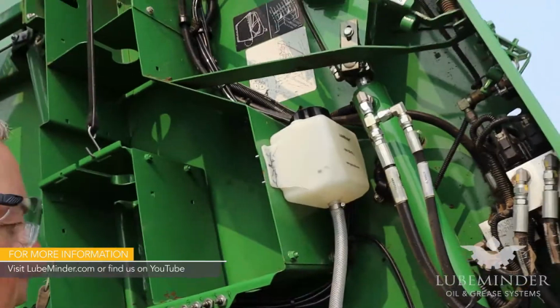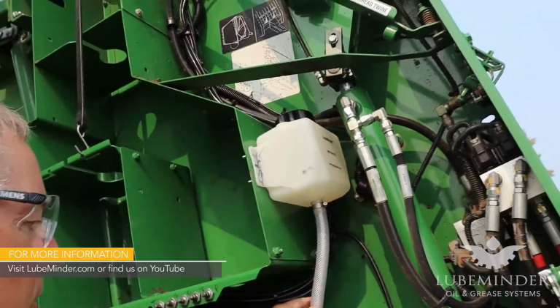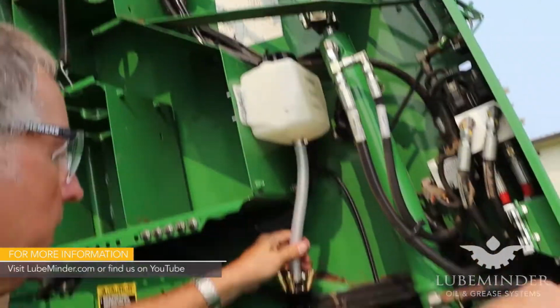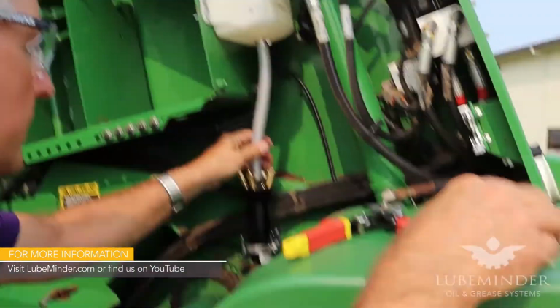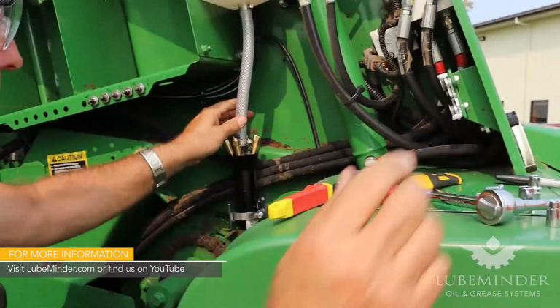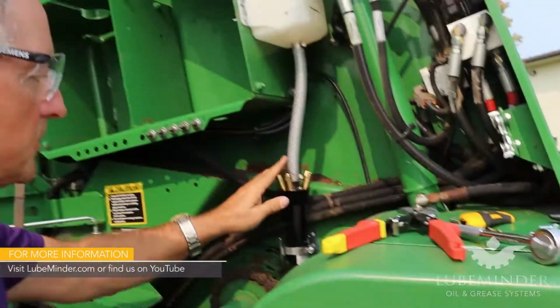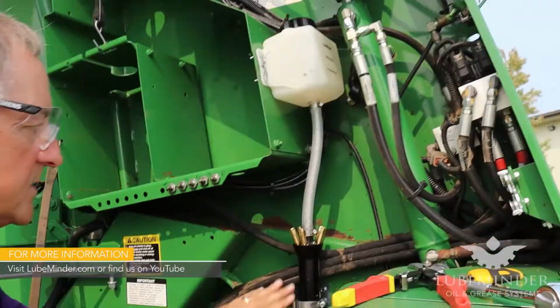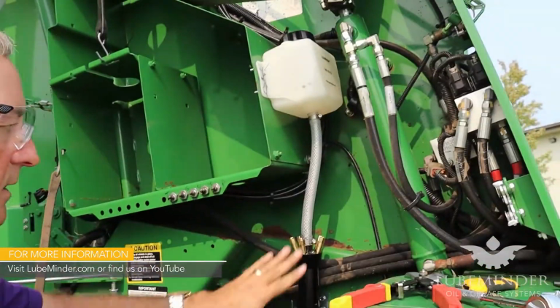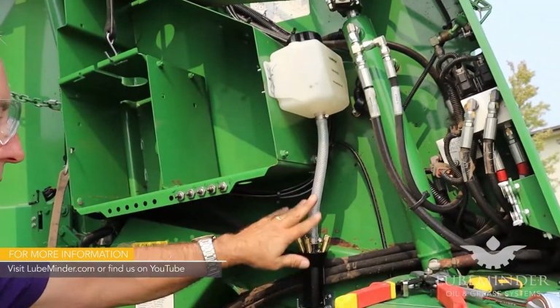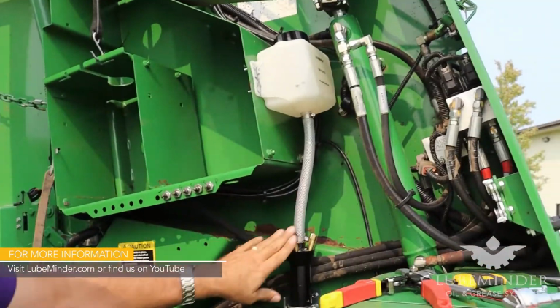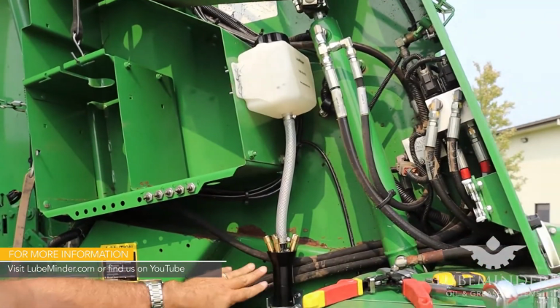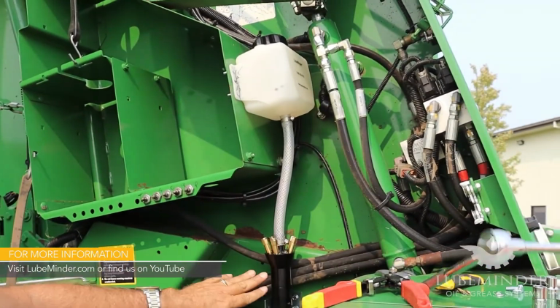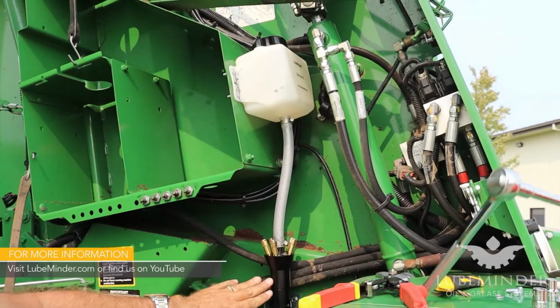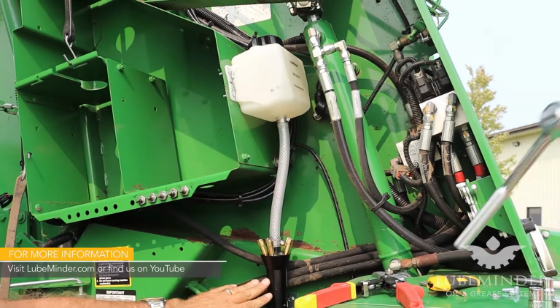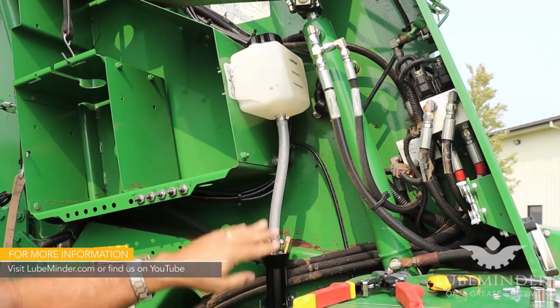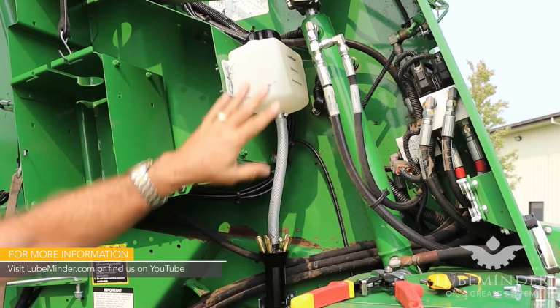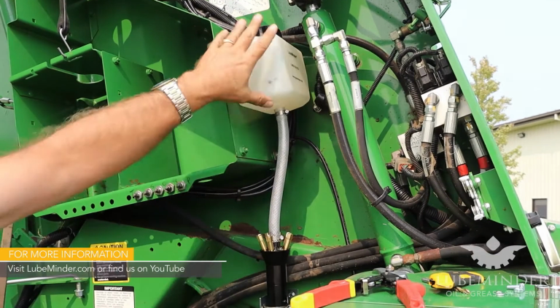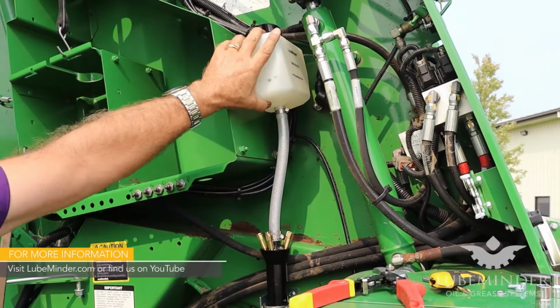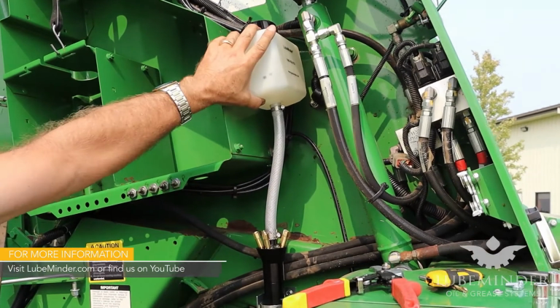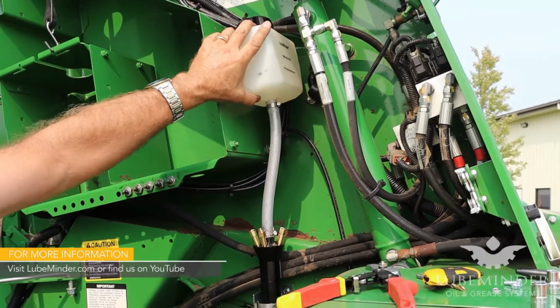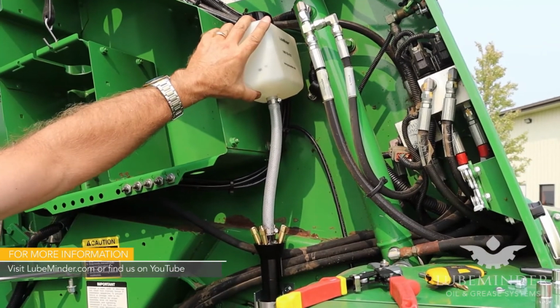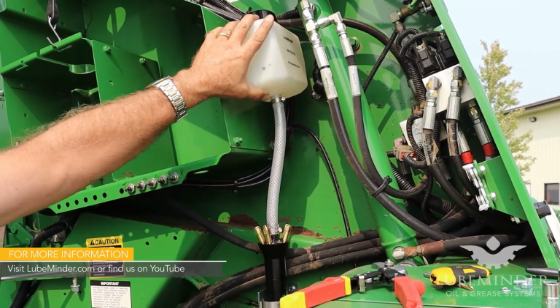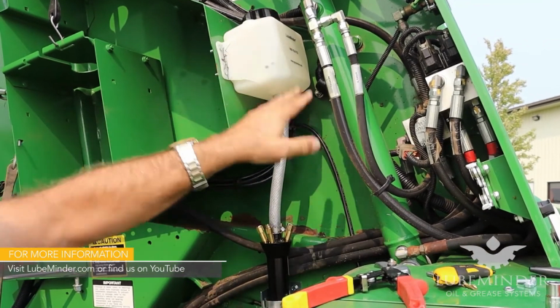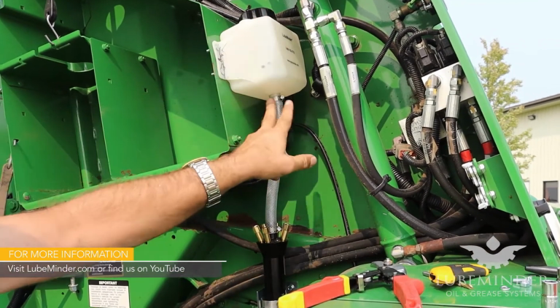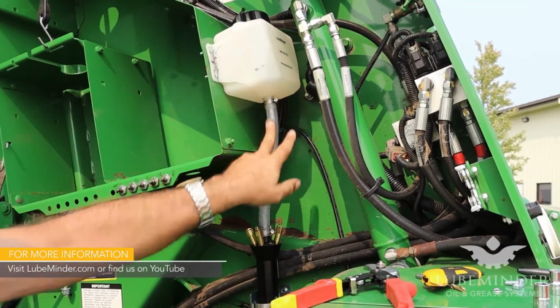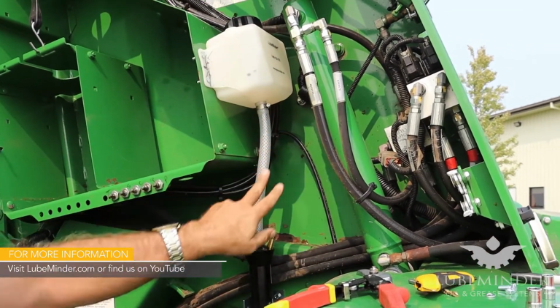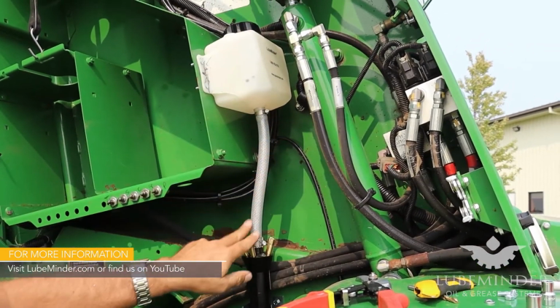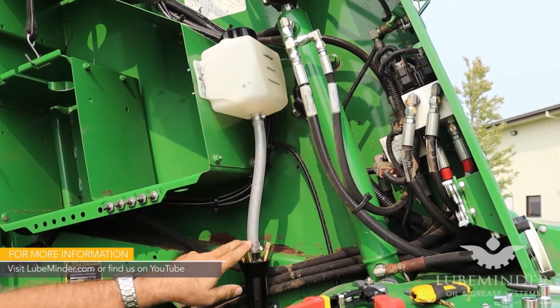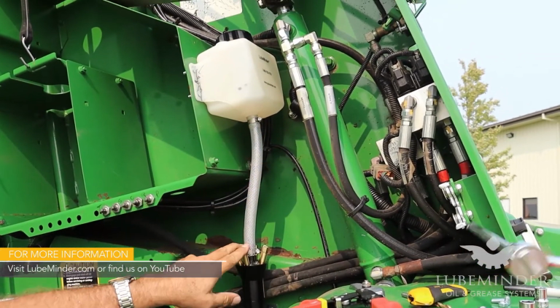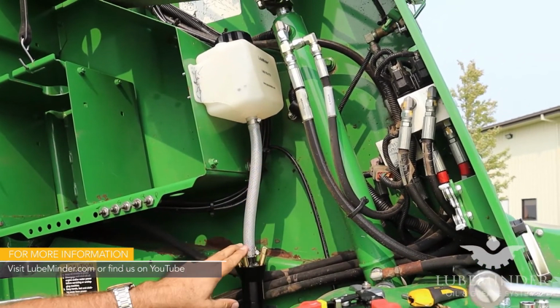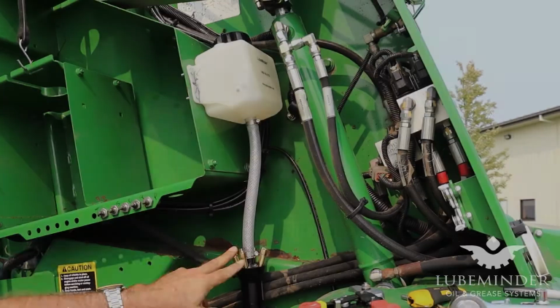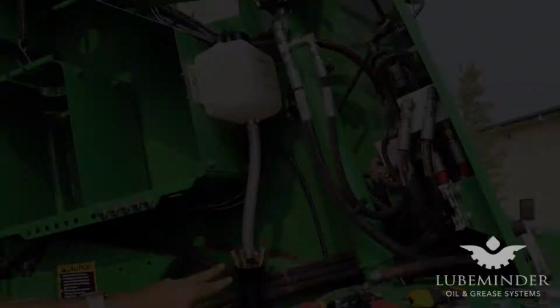So basically we have the pump mounted, we have the reservoir tank, and we have the tube connecting it — all mounted.